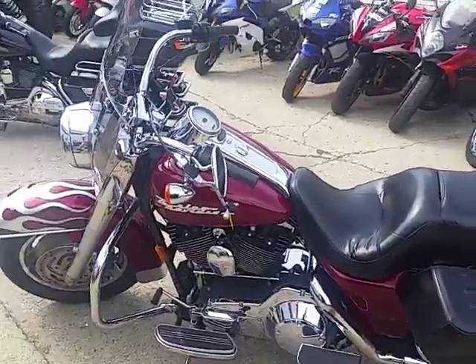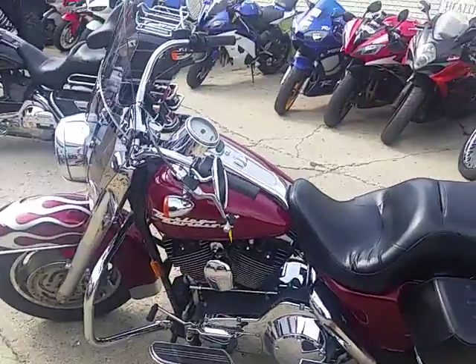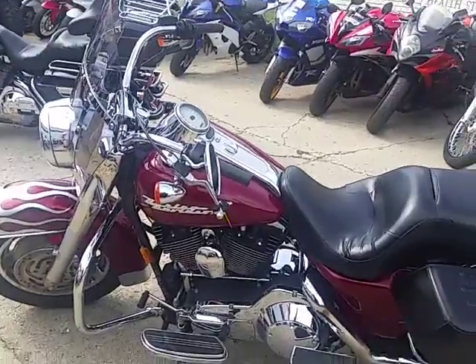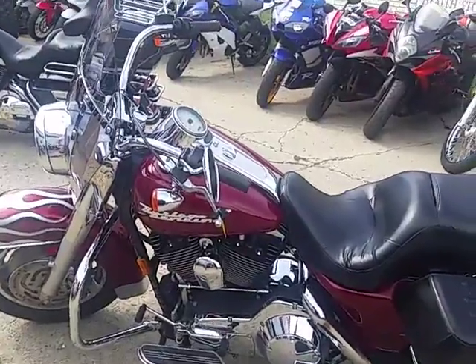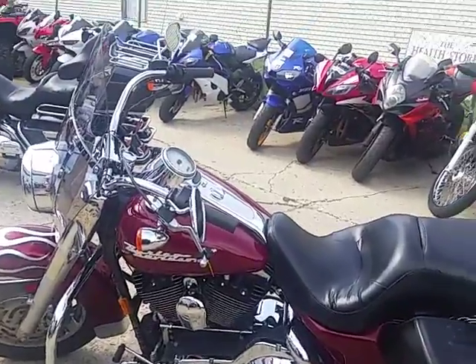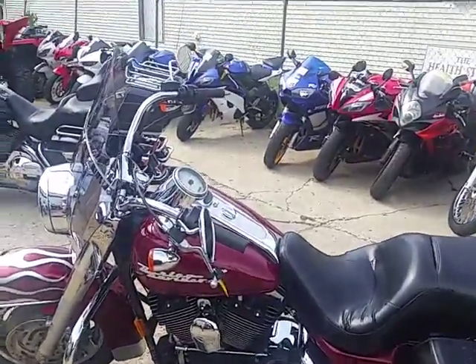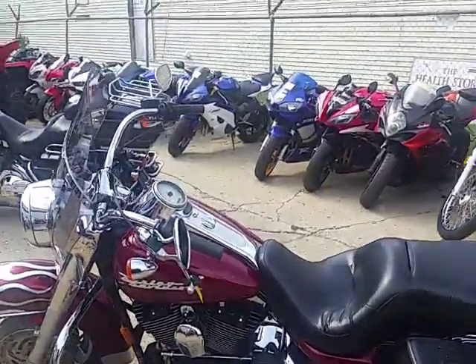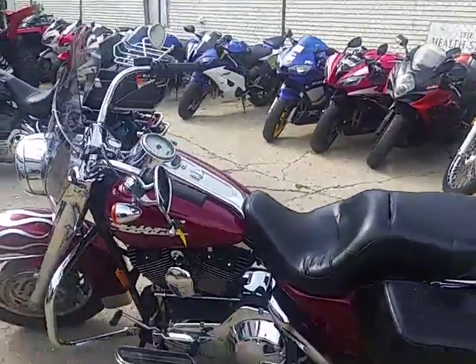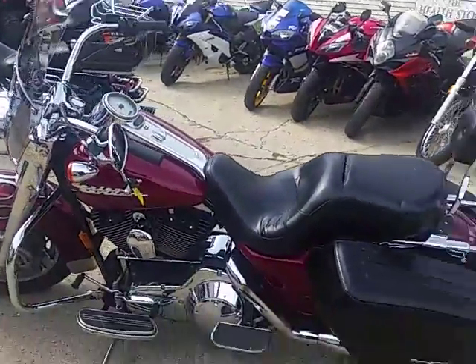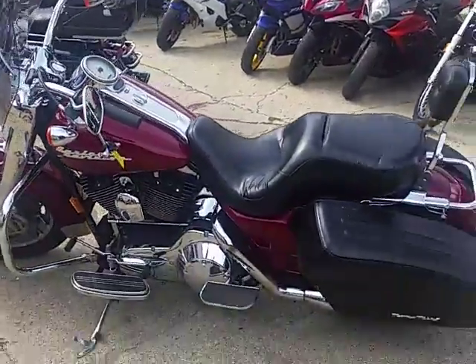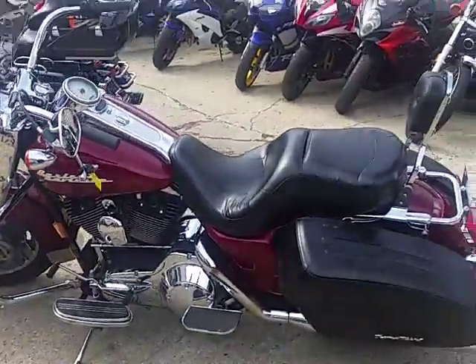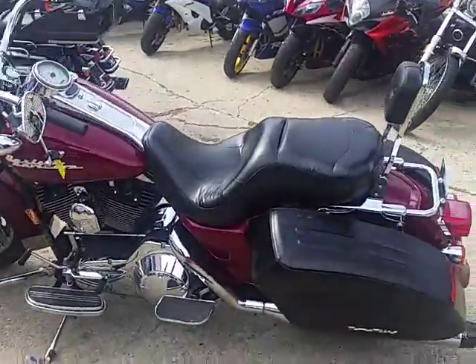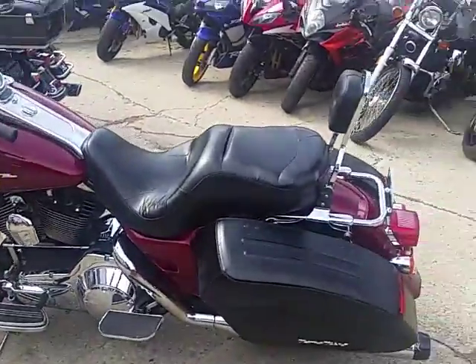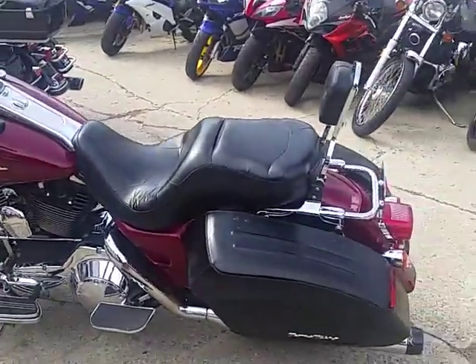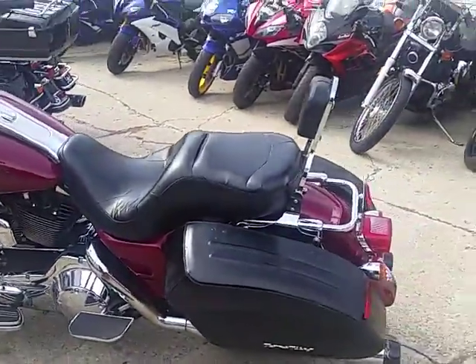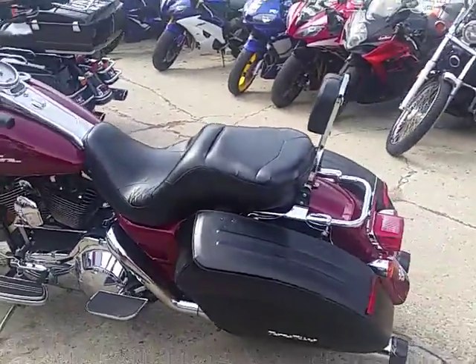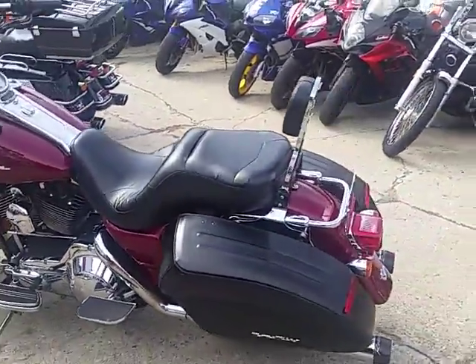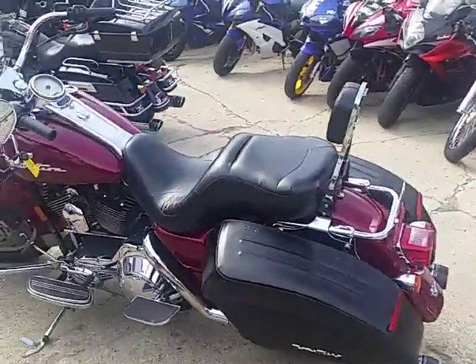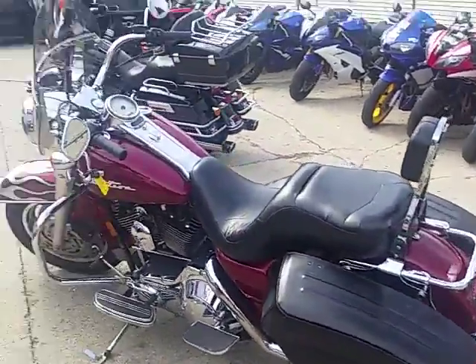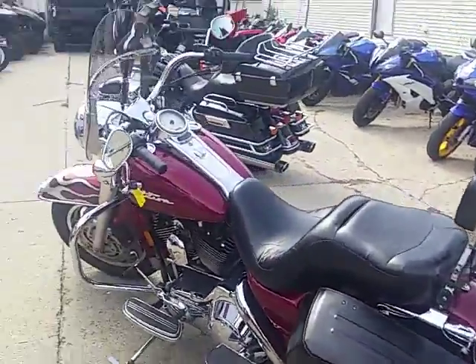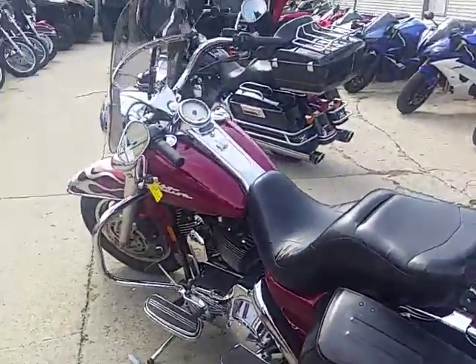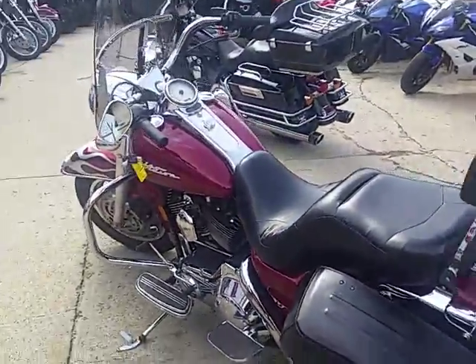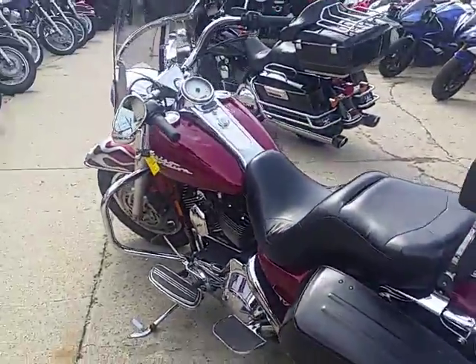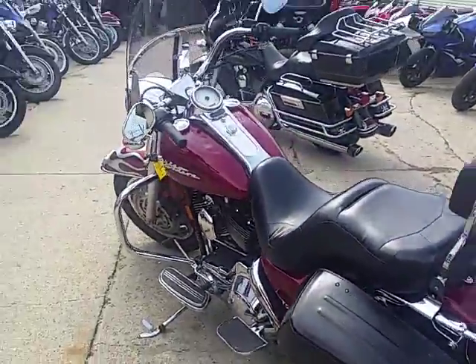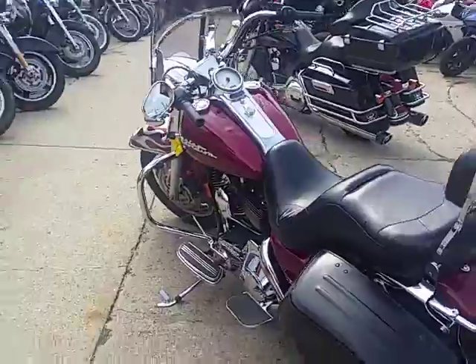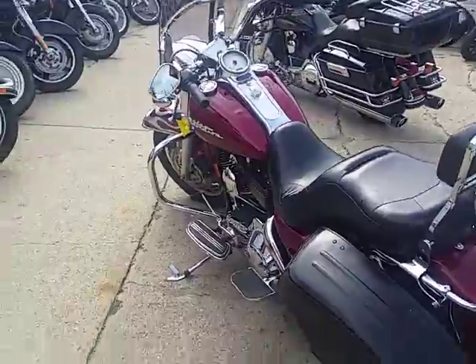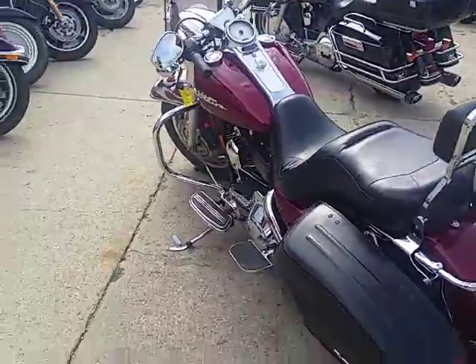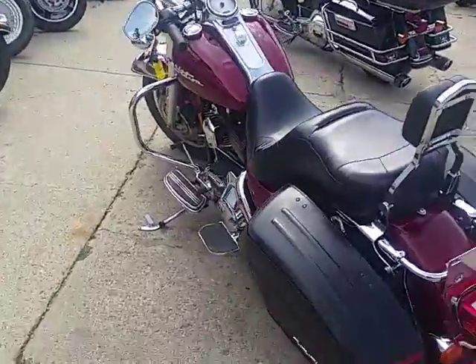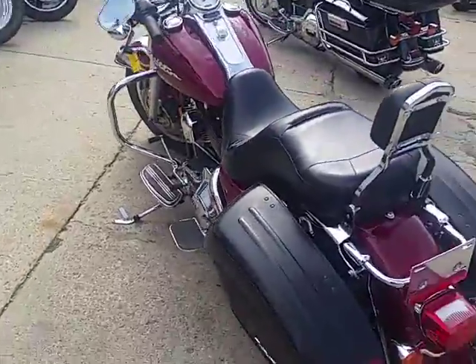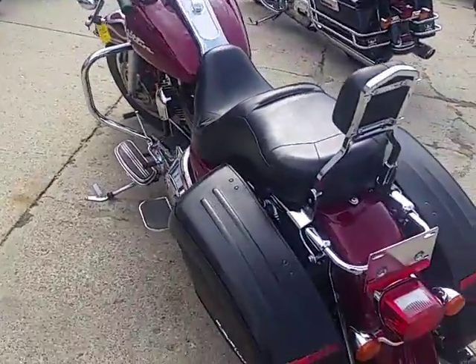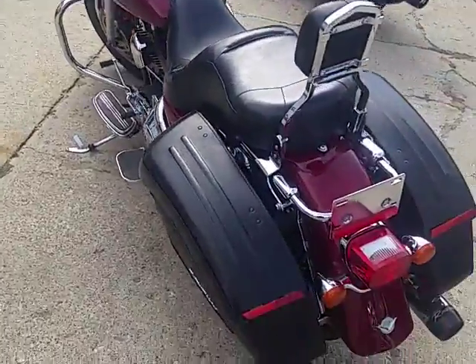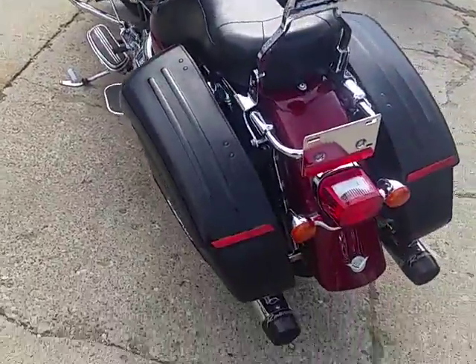Hey guys, it's Approval Powersports. Today we're doing a video on a 2006 Harley-Davidson Road King Custom for sale.